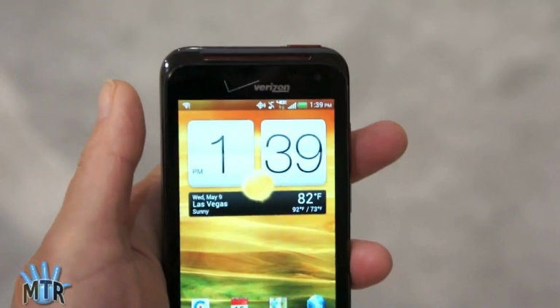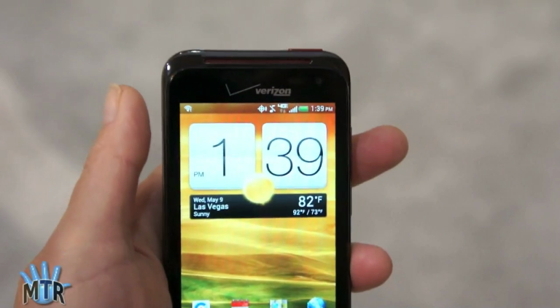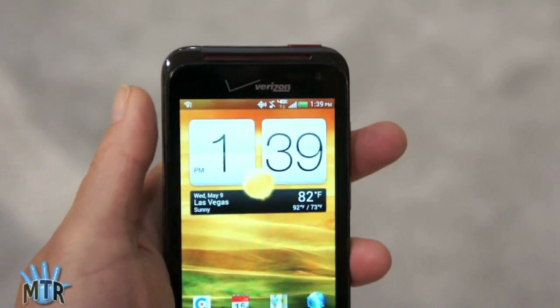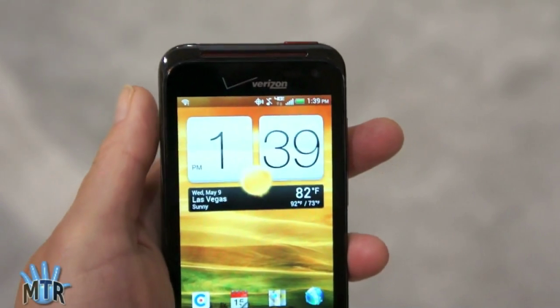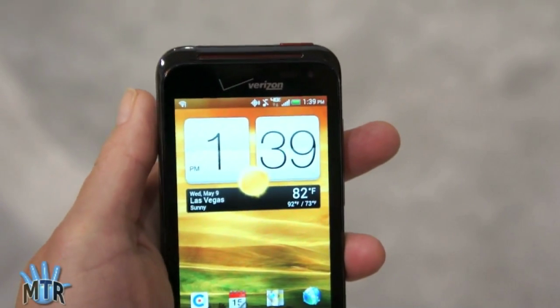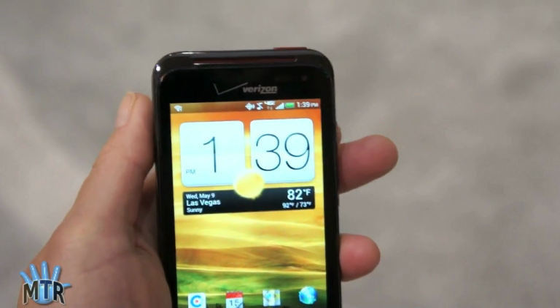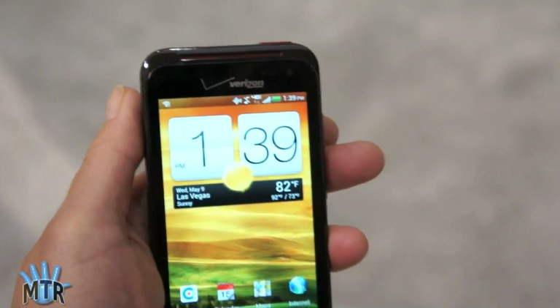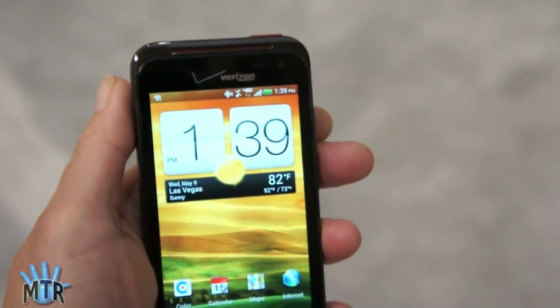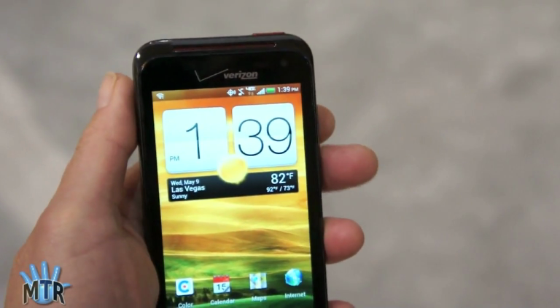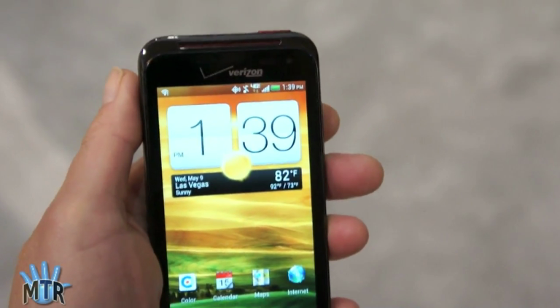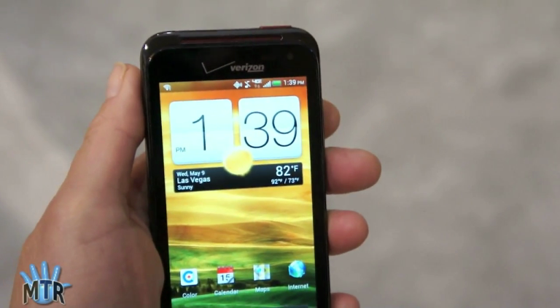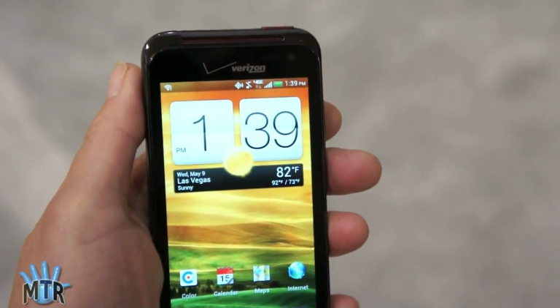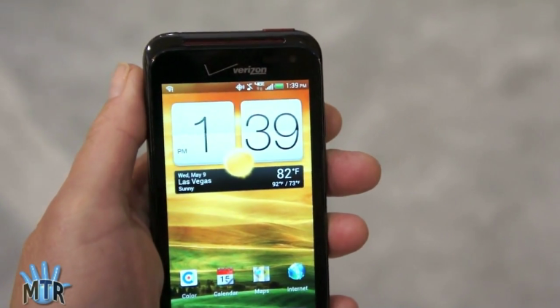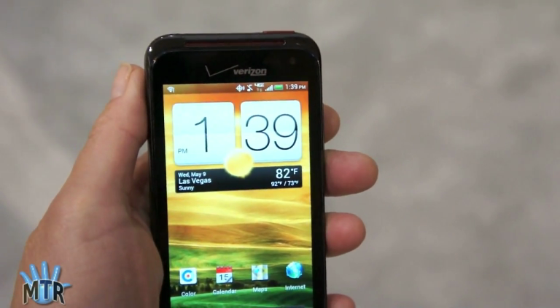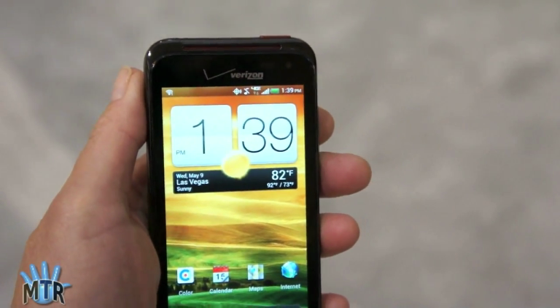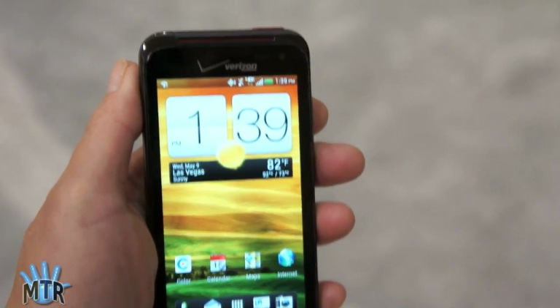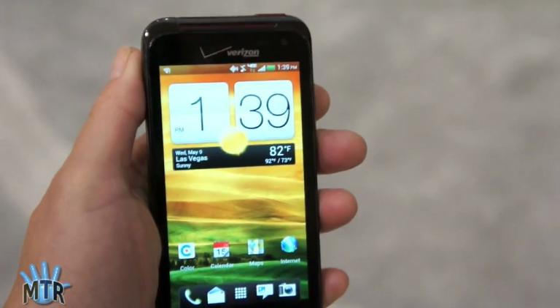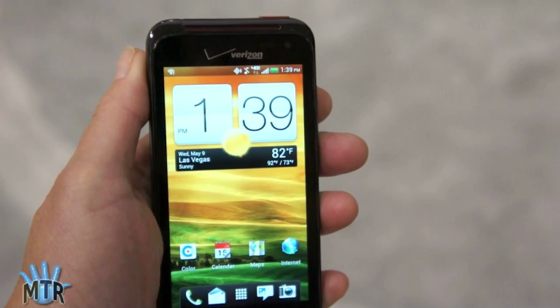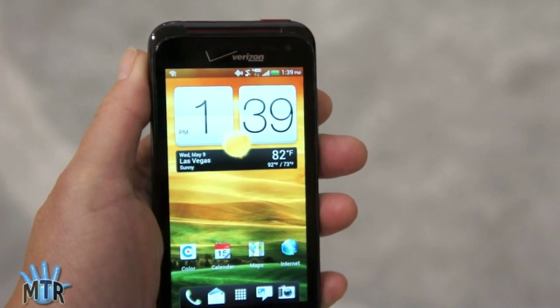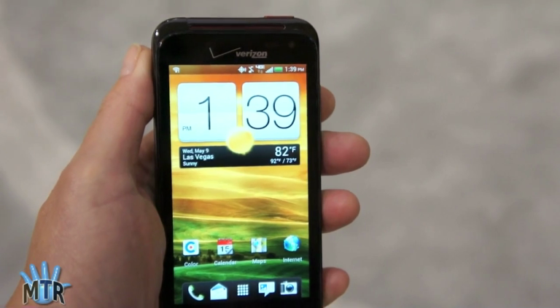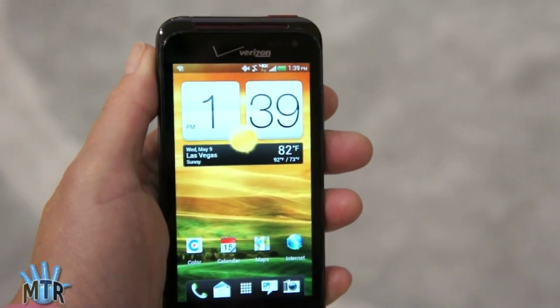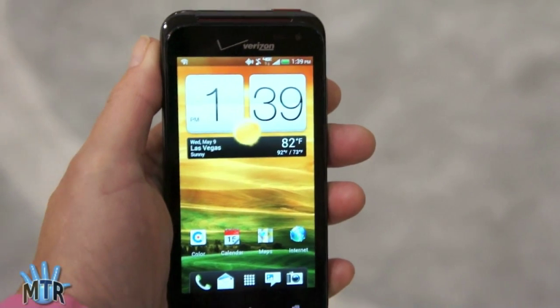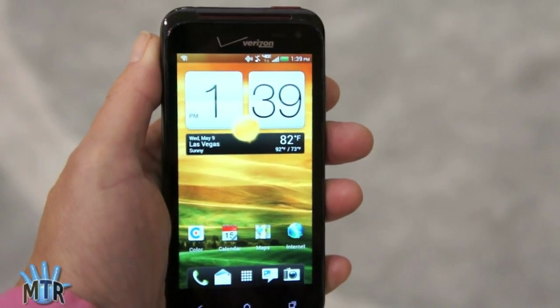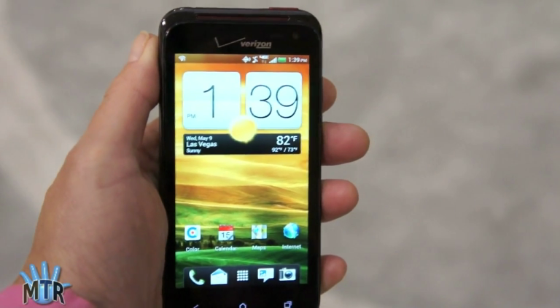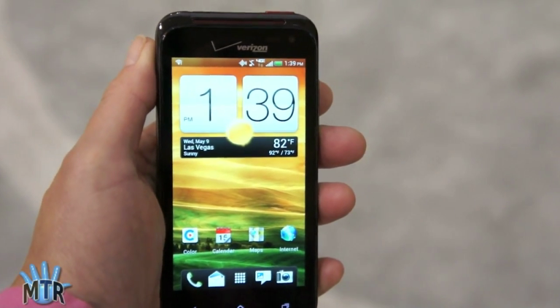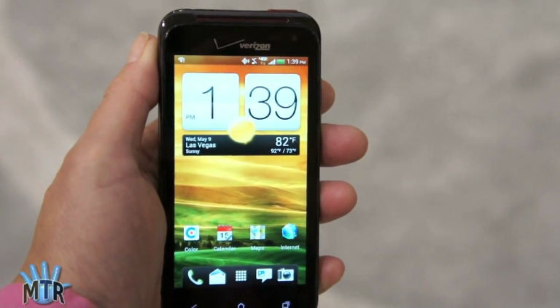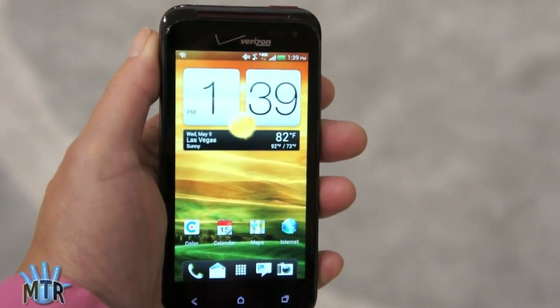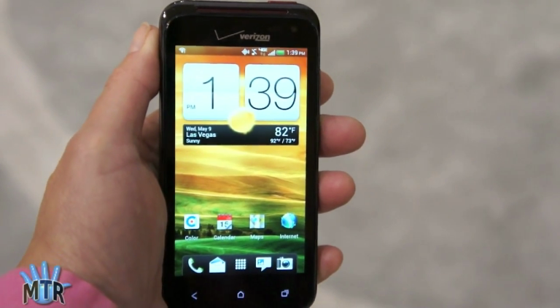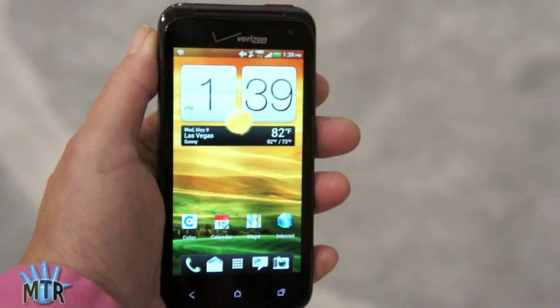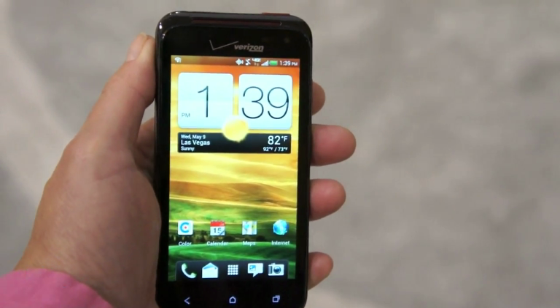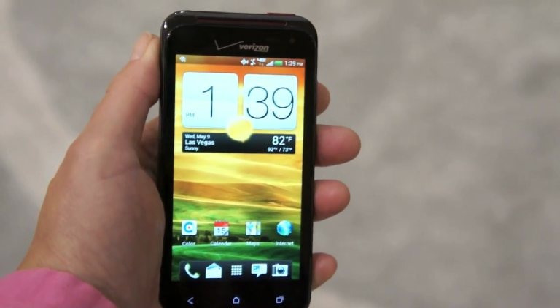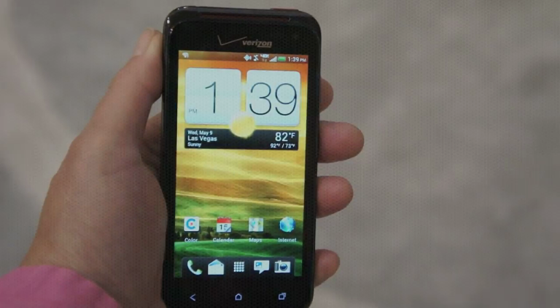So that's the HTC Droid Incredible 3 on Verizon Wireless. Available soon.